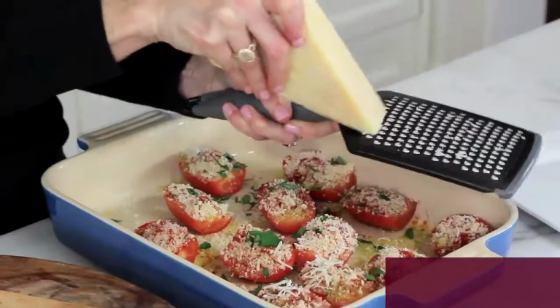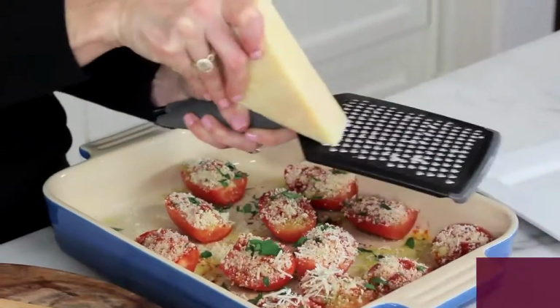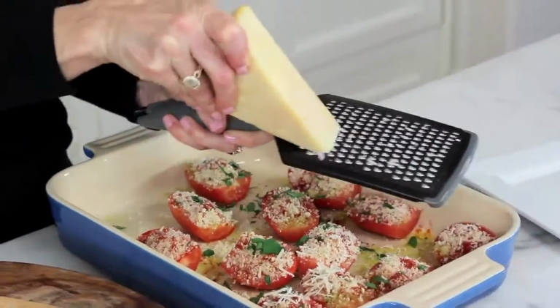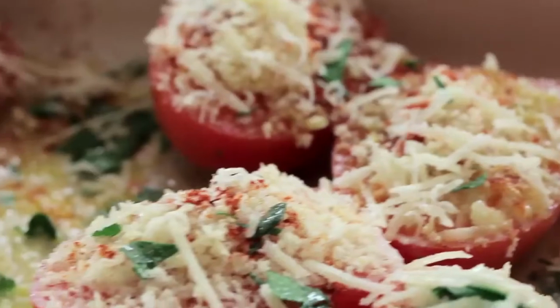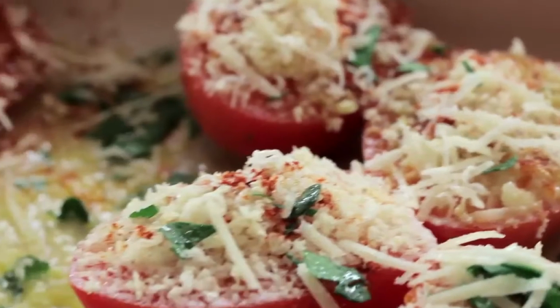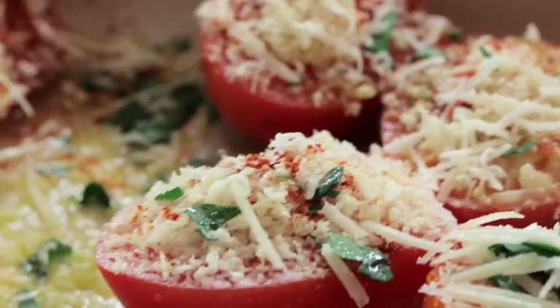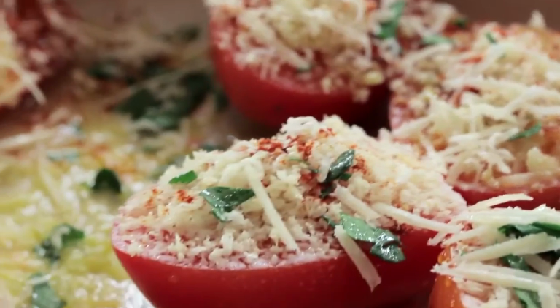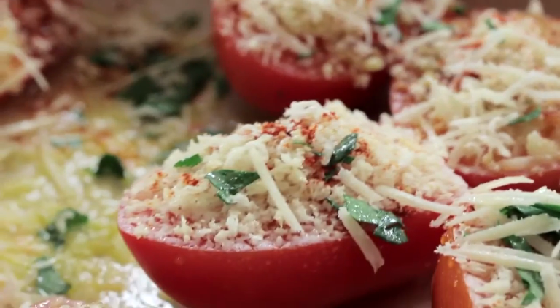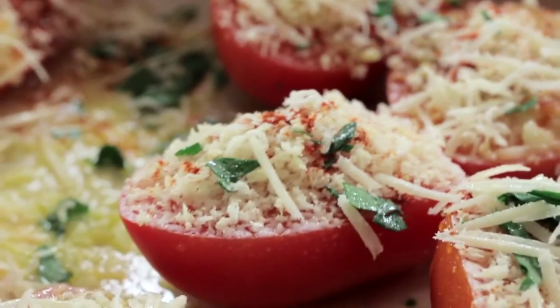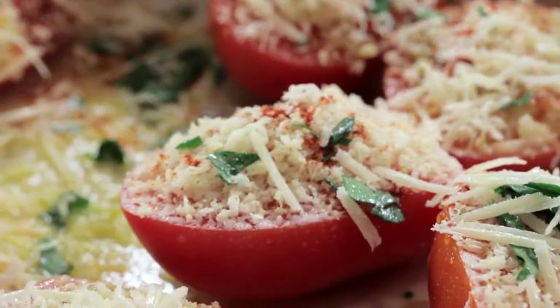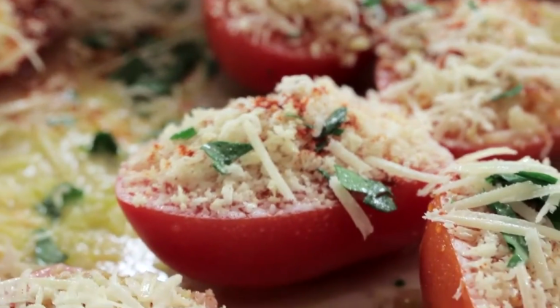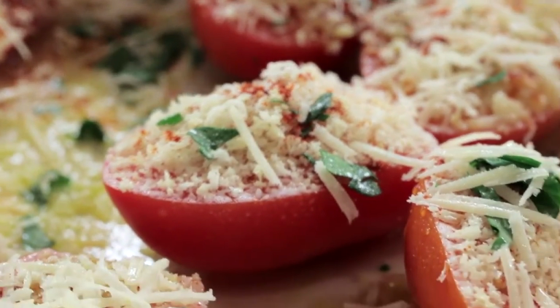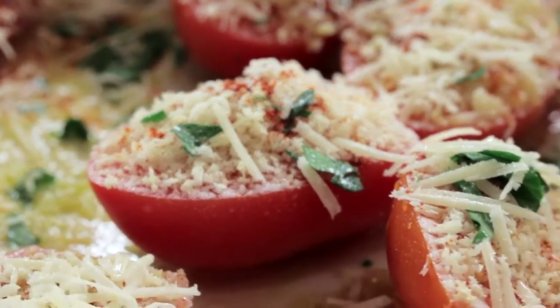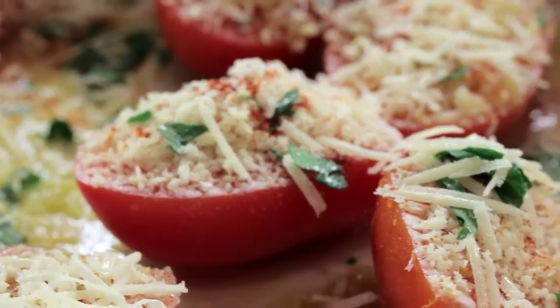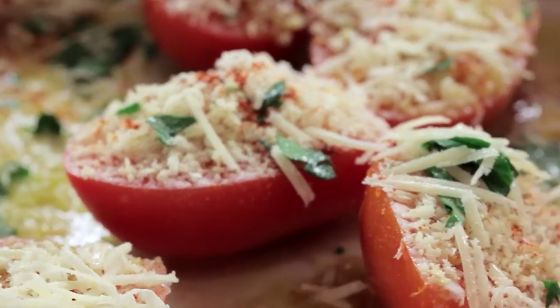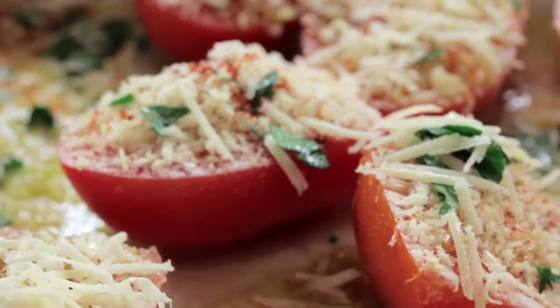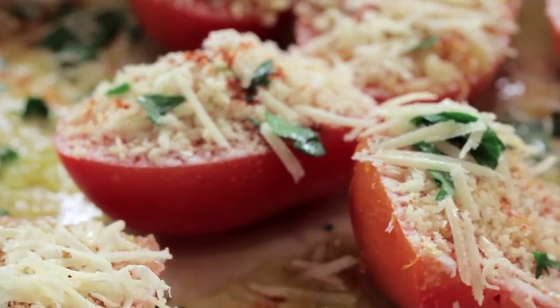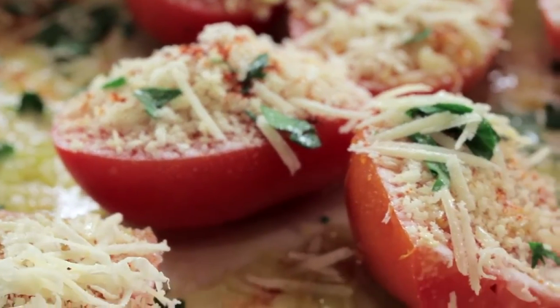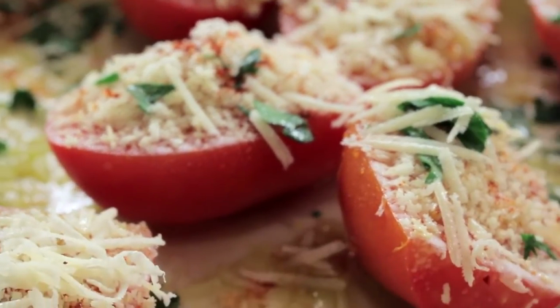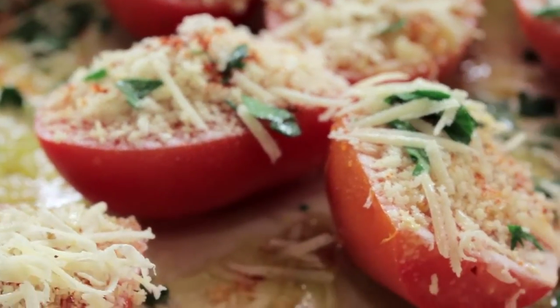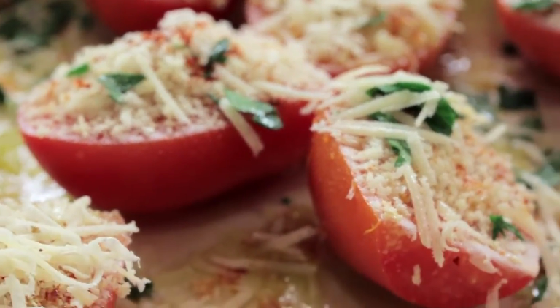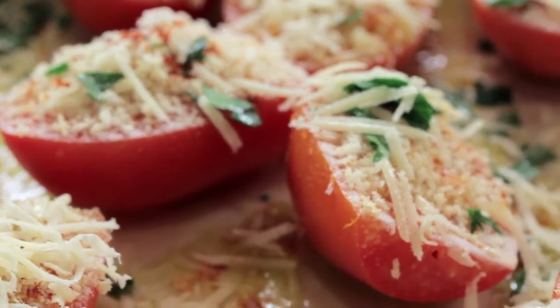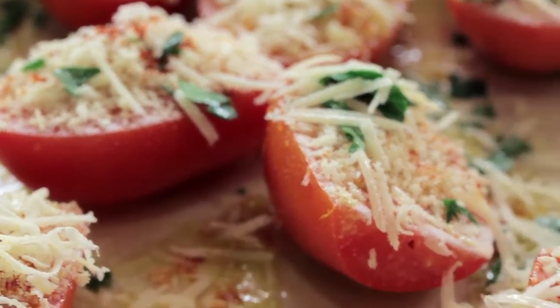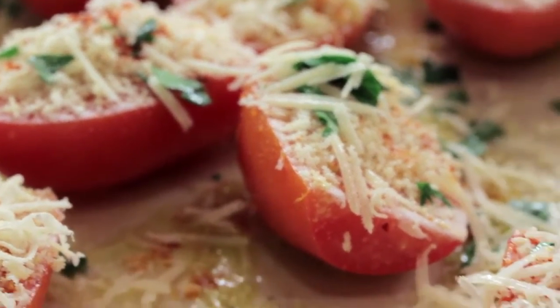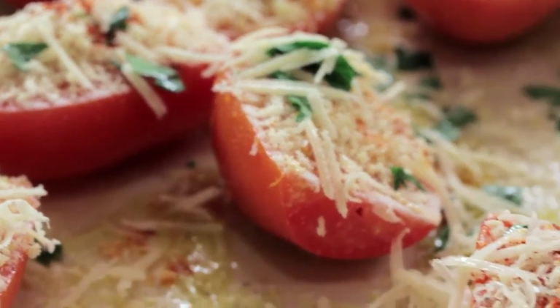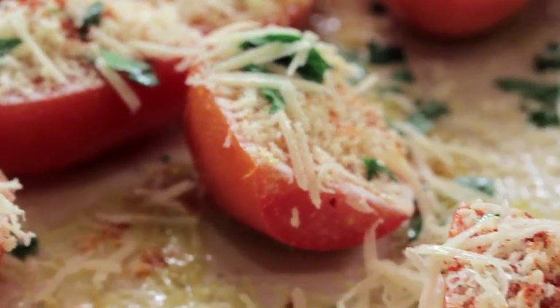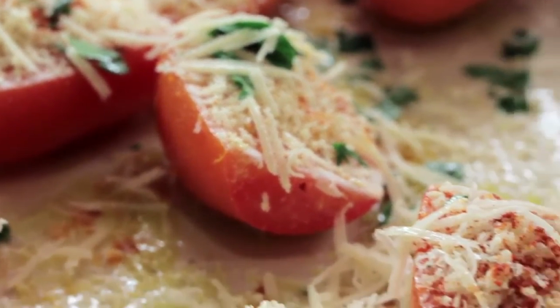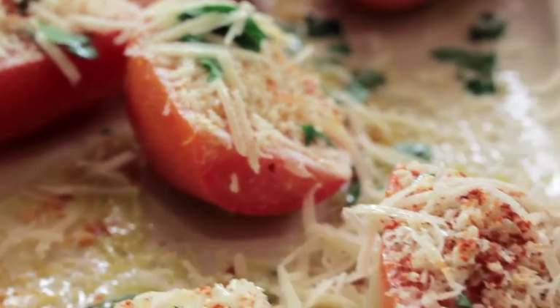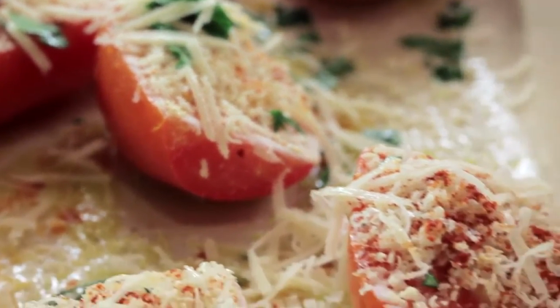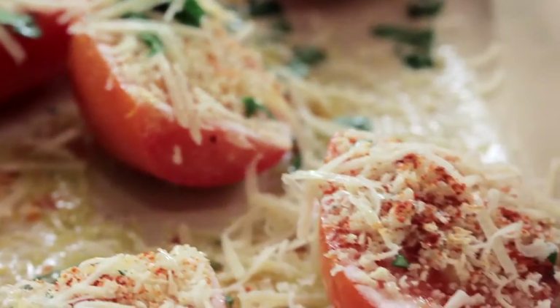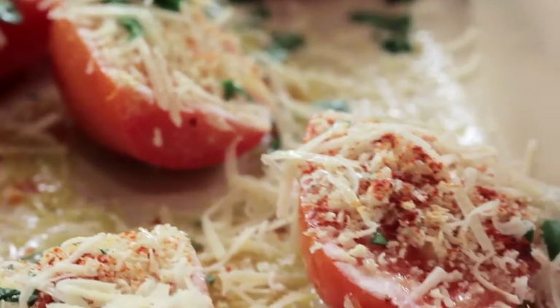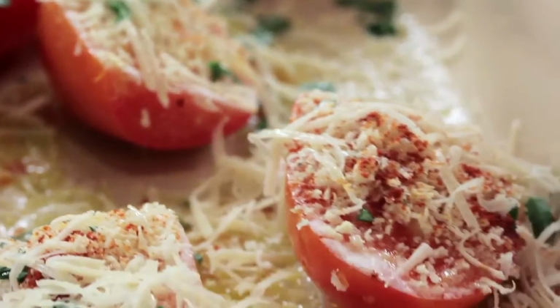If you're sensitive to dairy, don't worry about it — just omit the cheese. They still taste amazing.